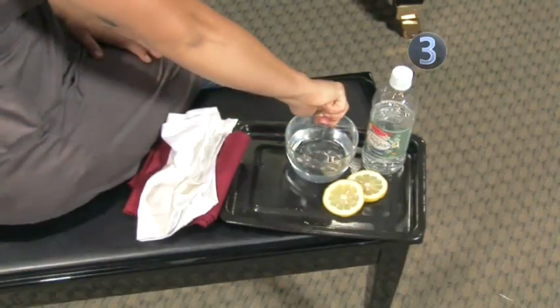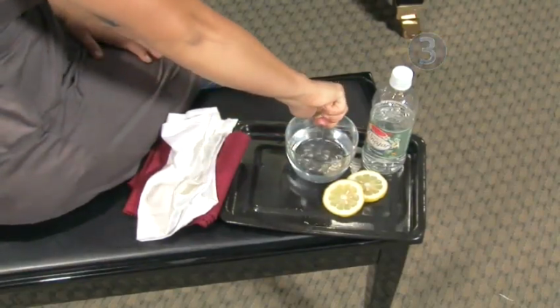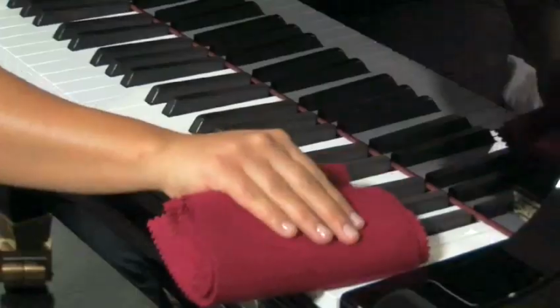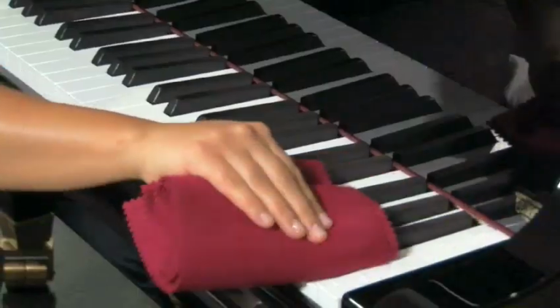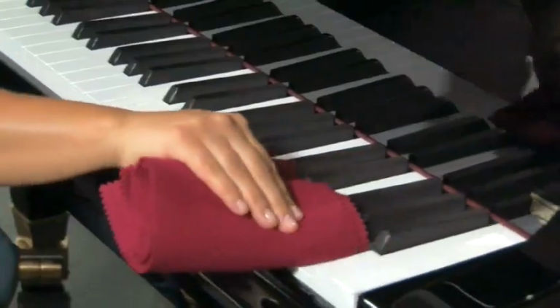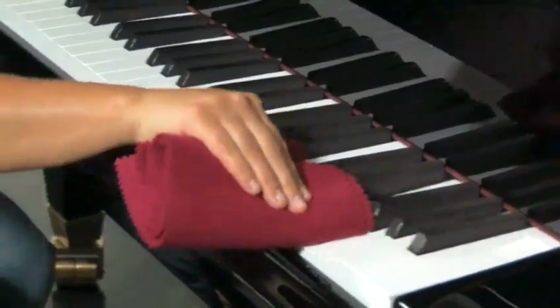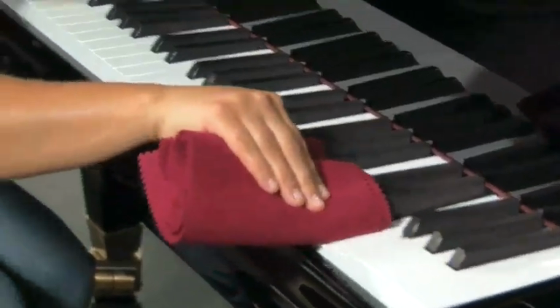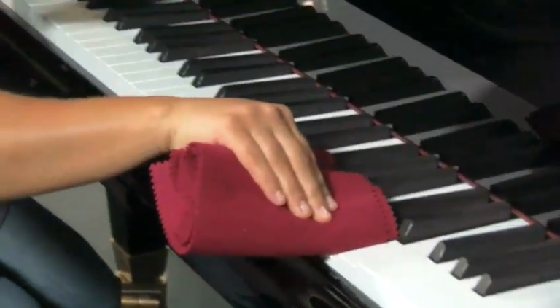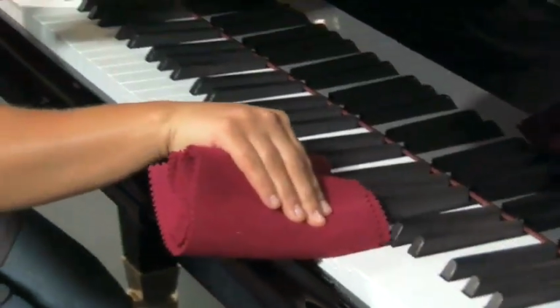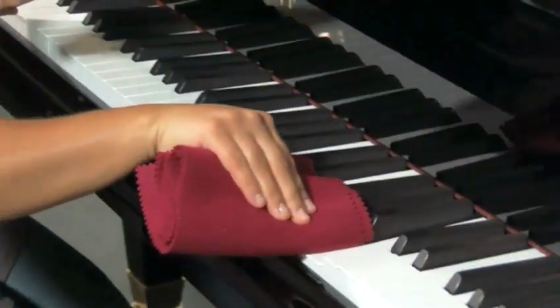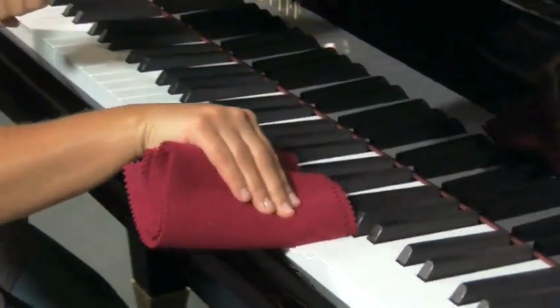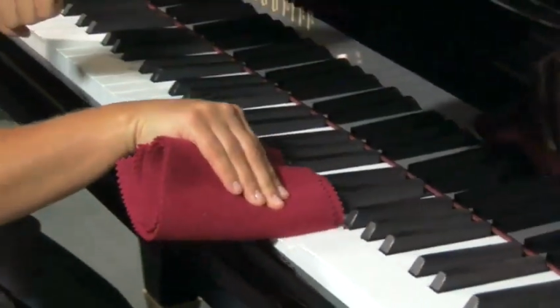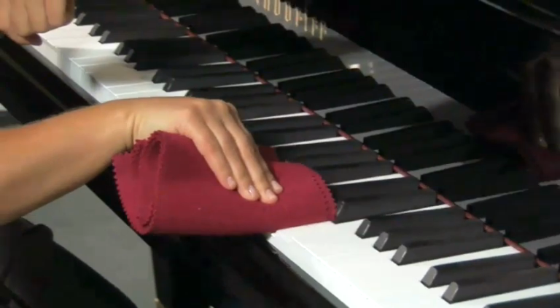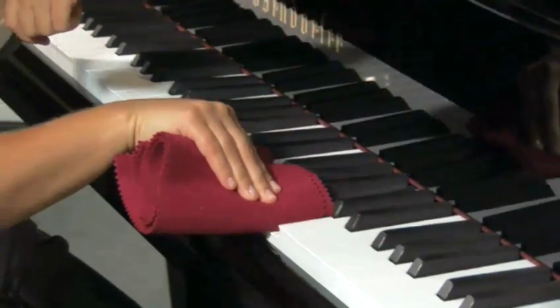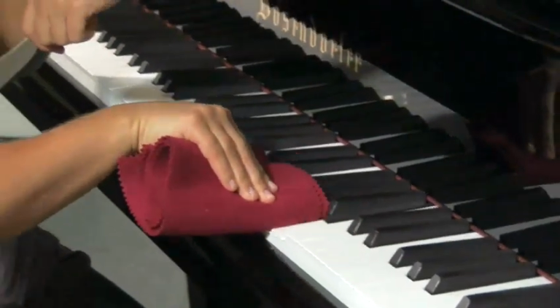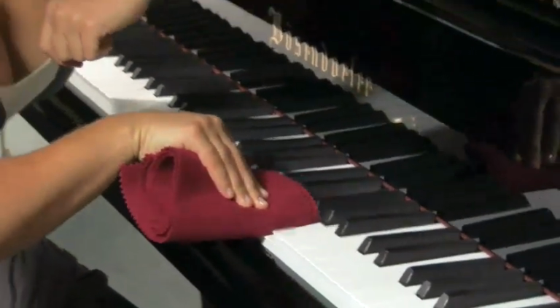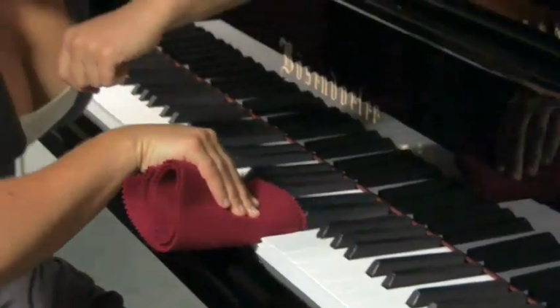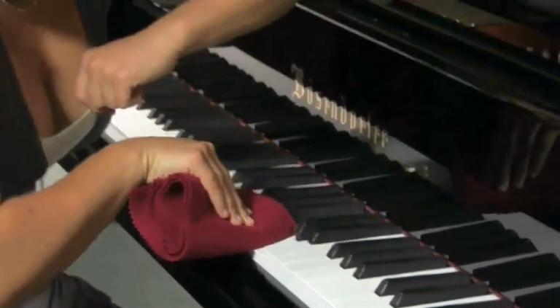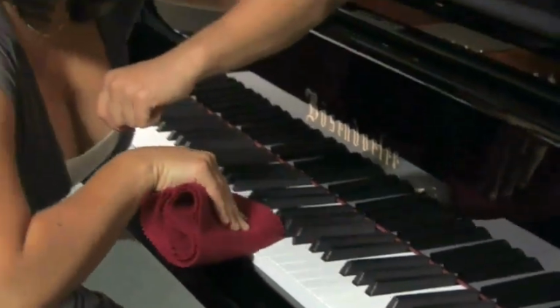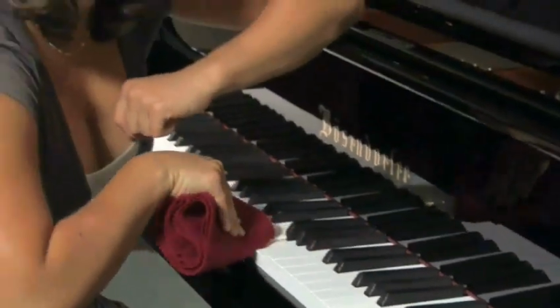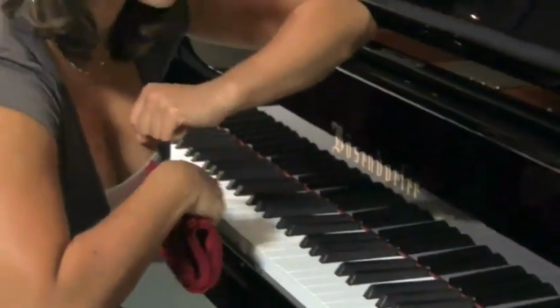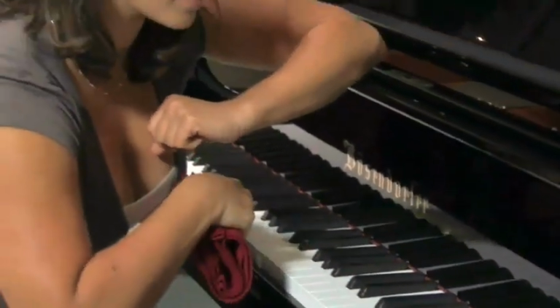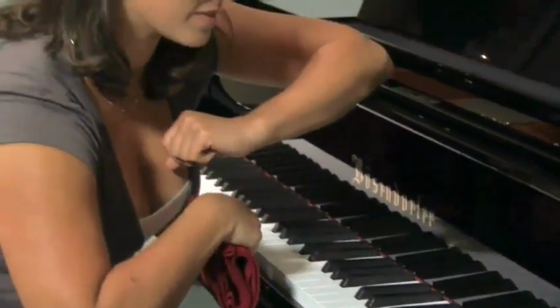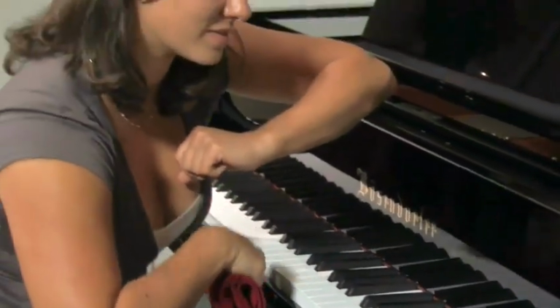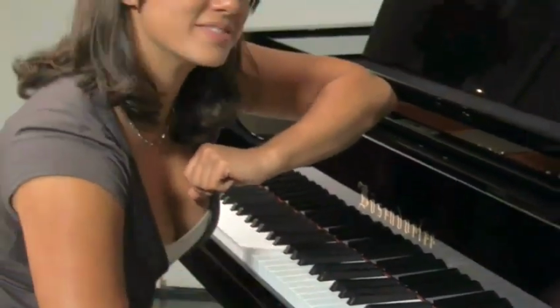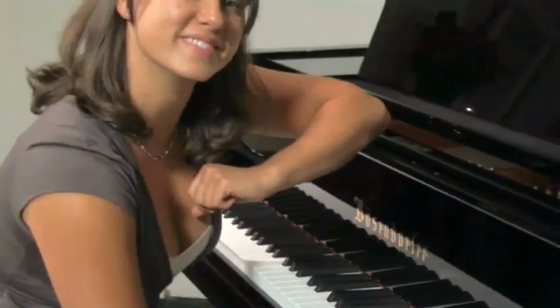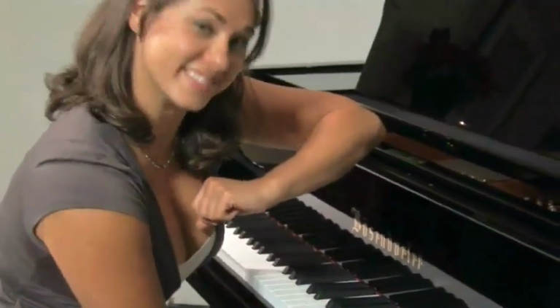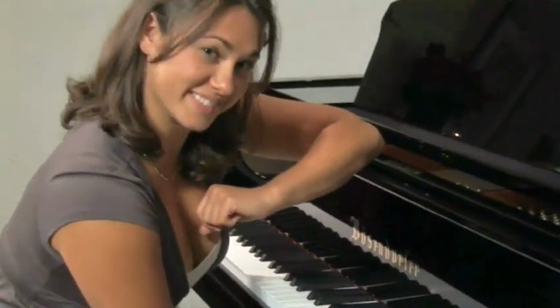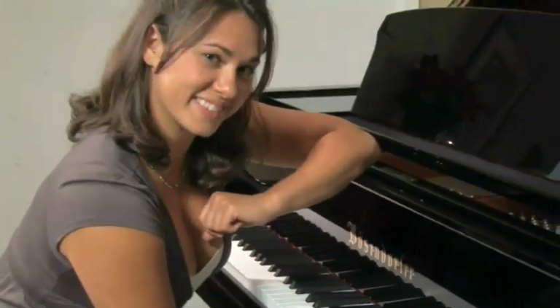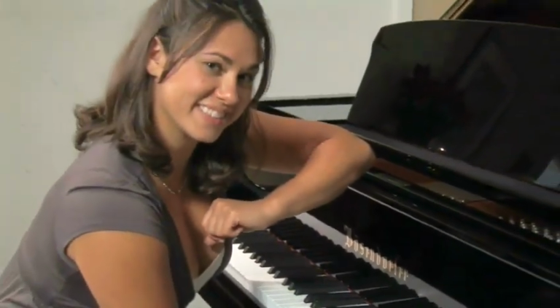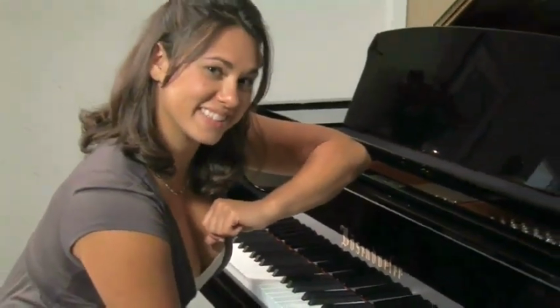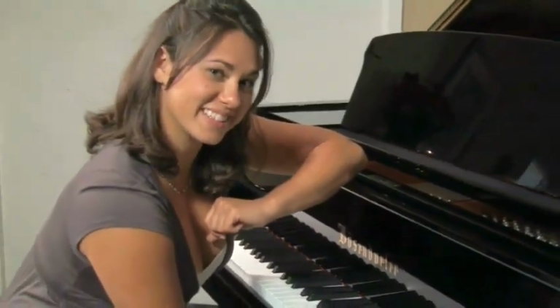Now that your piano is clean and shiny, it's time to tickle the ivories. Enjoy the music.